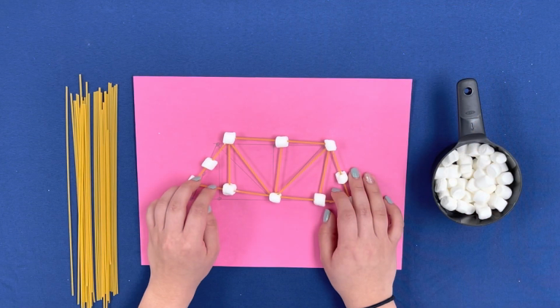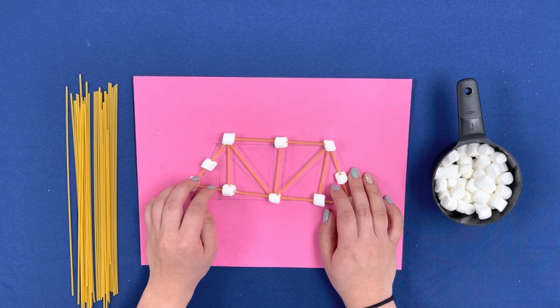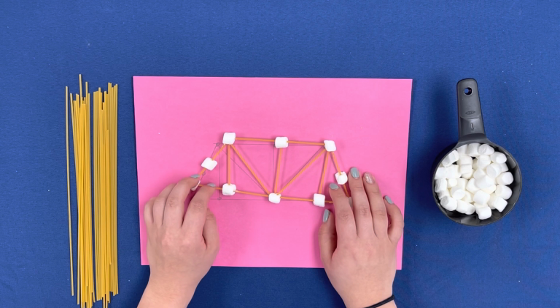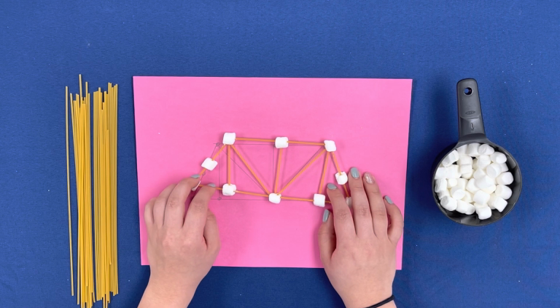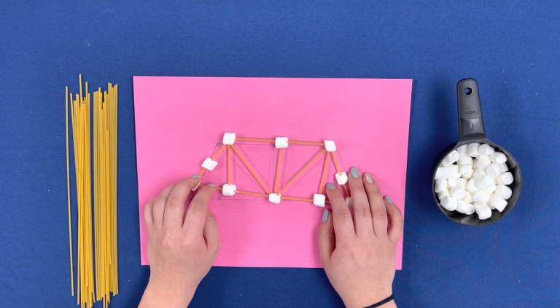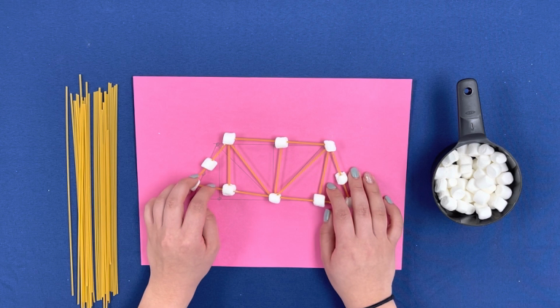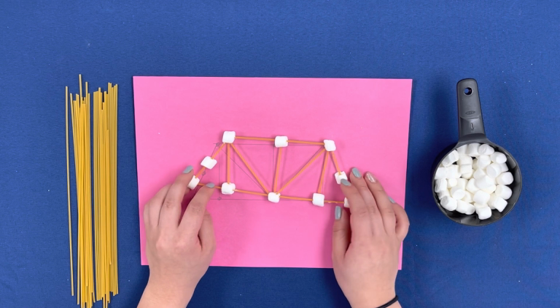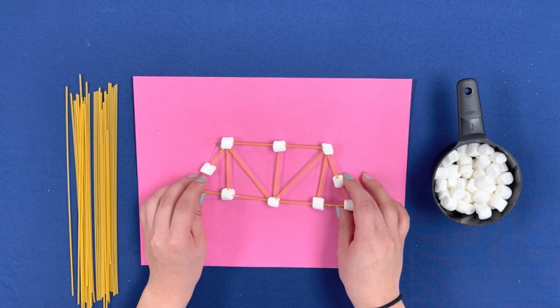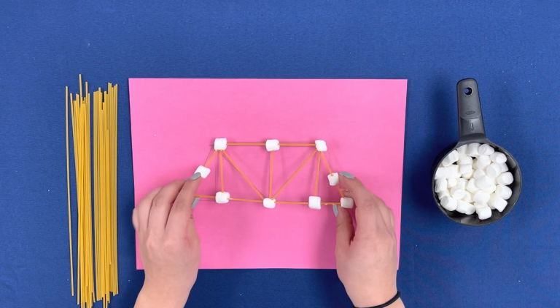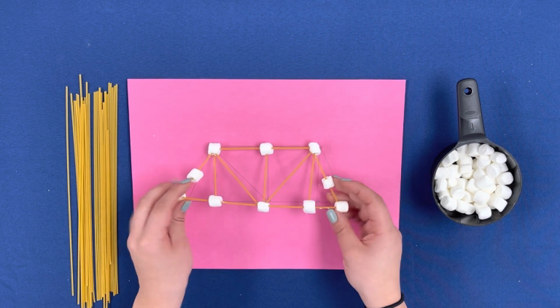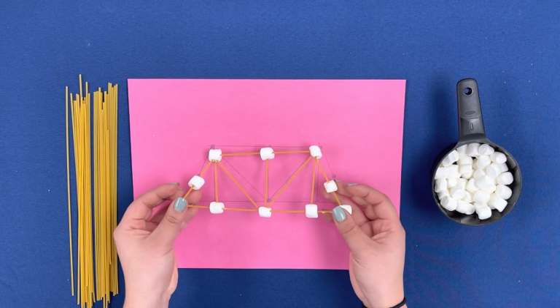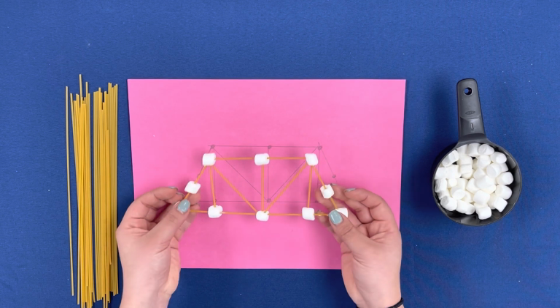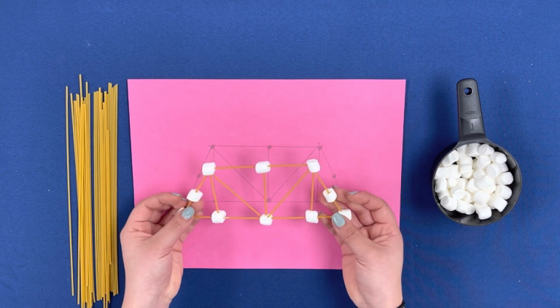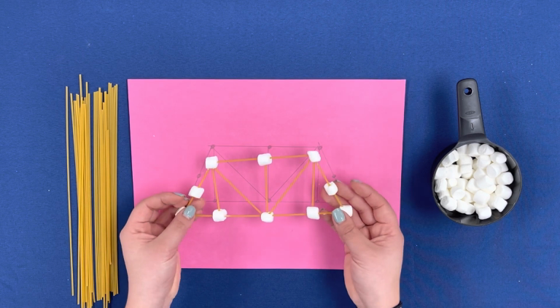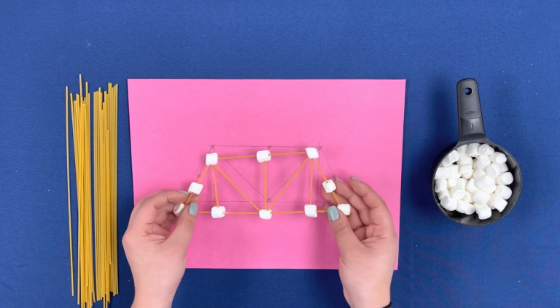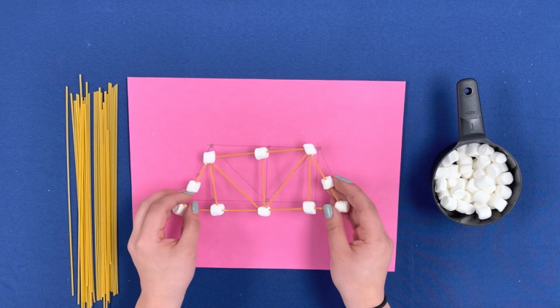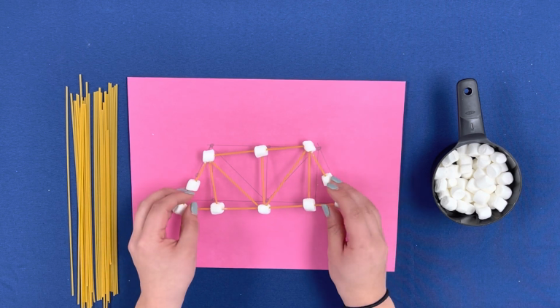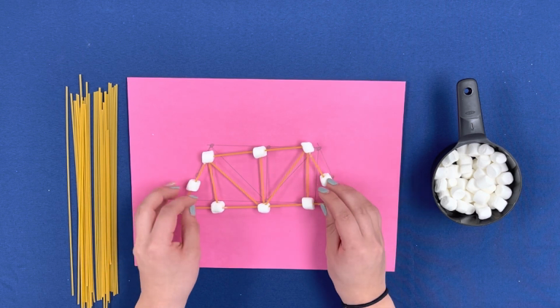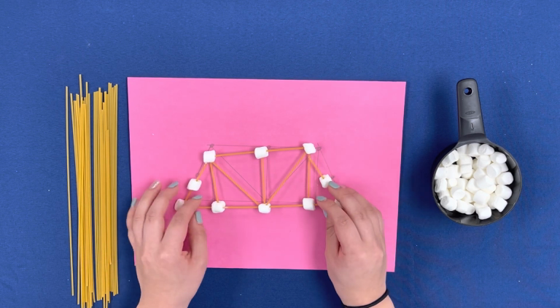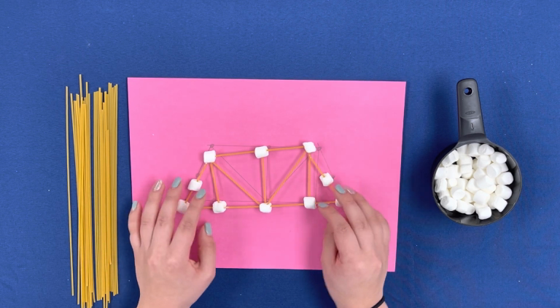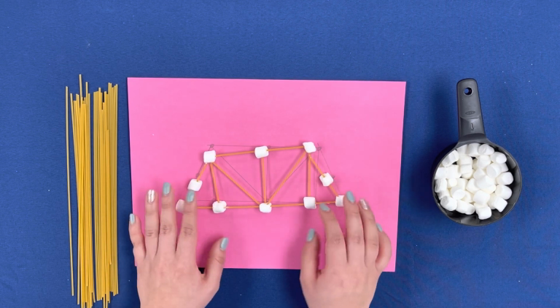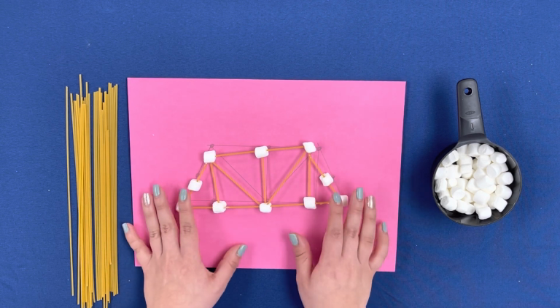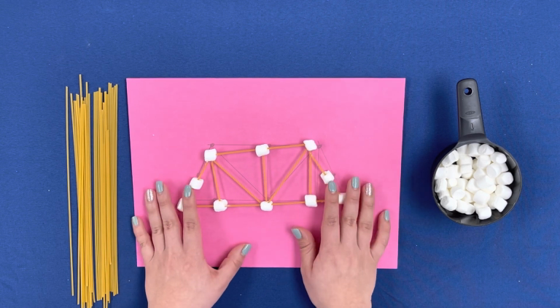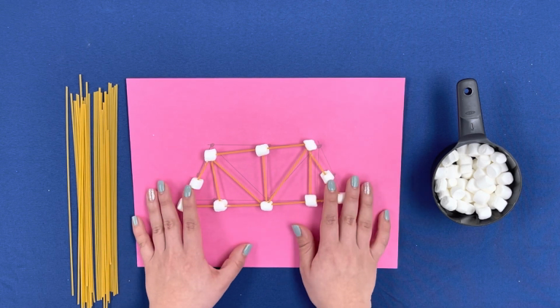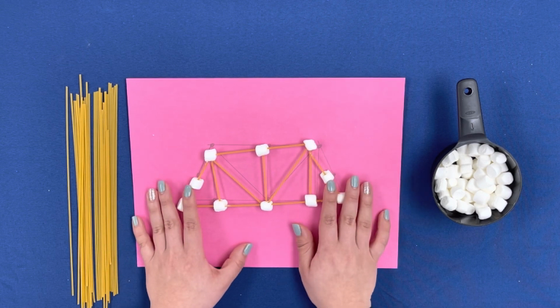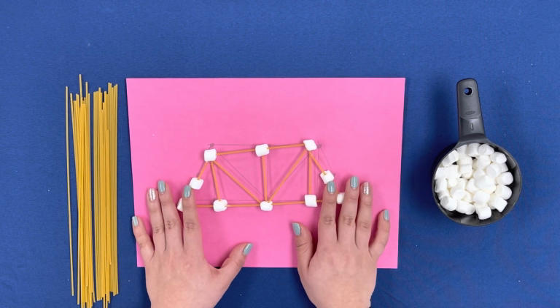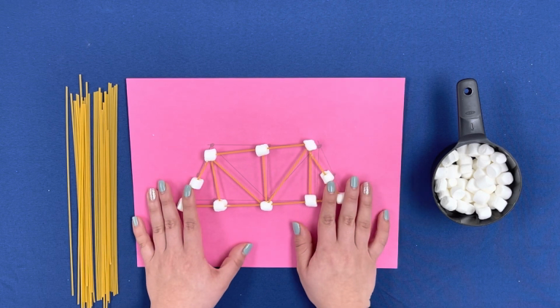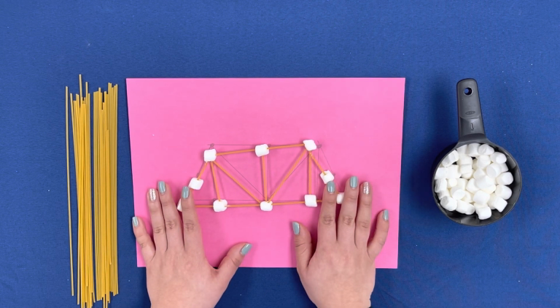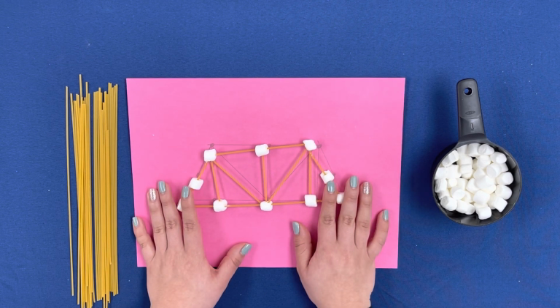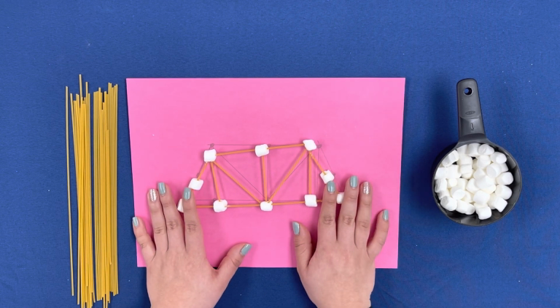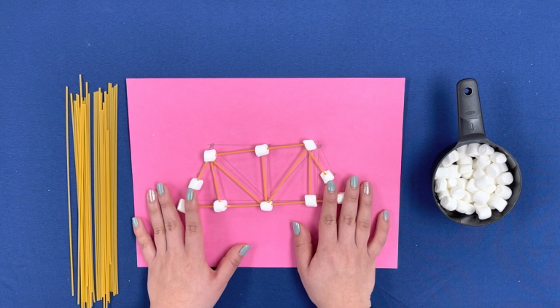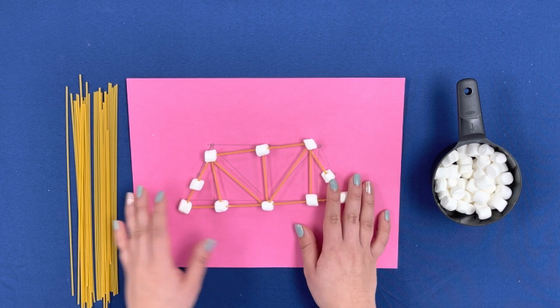Now that we have one side complete, let's repeat this step to make the other side of our pasta bridge.